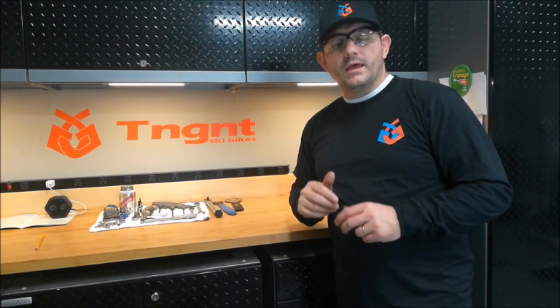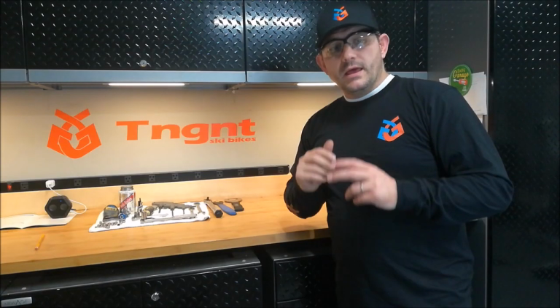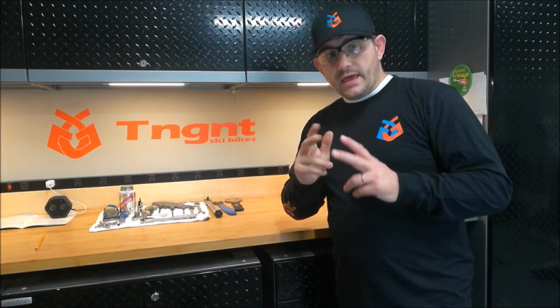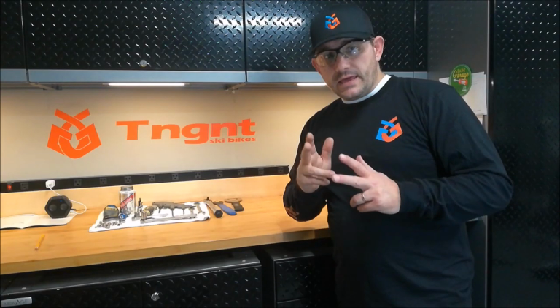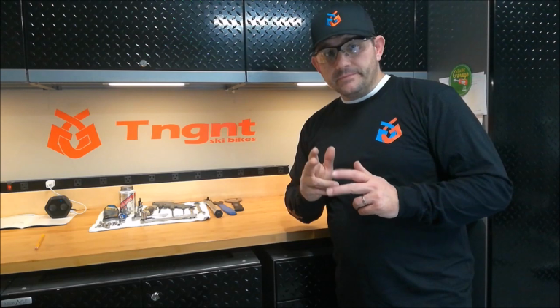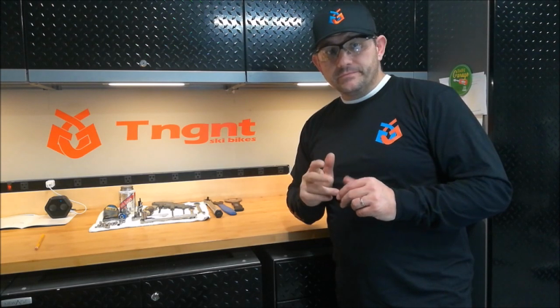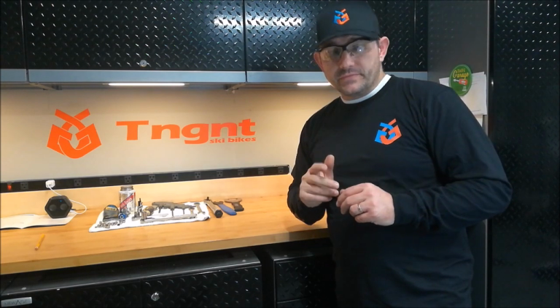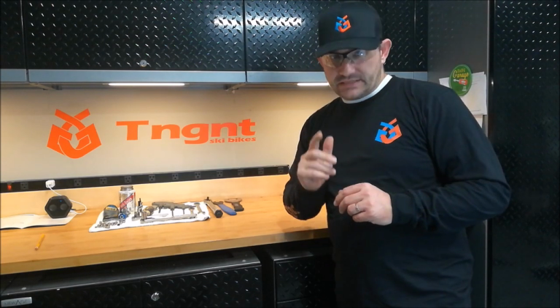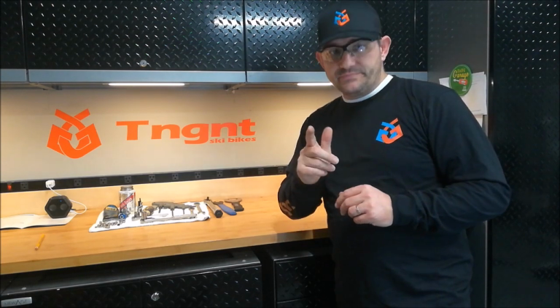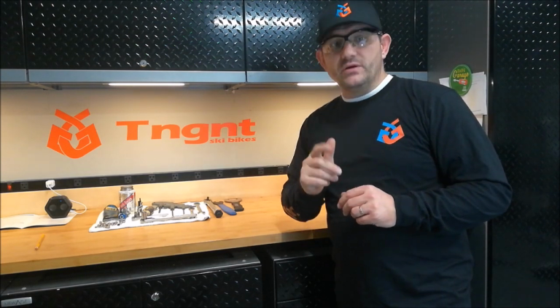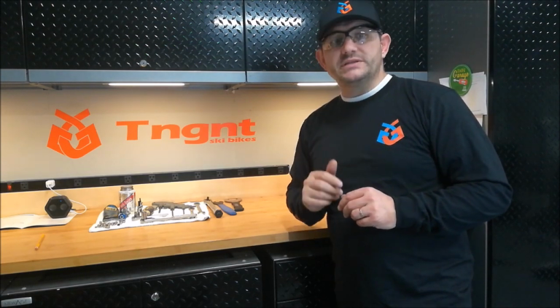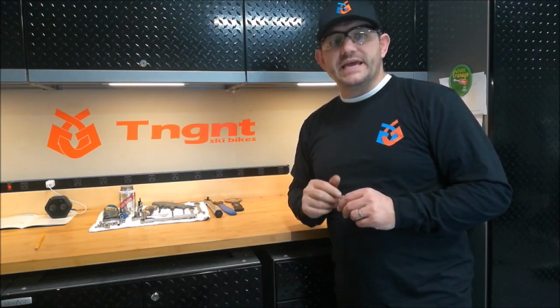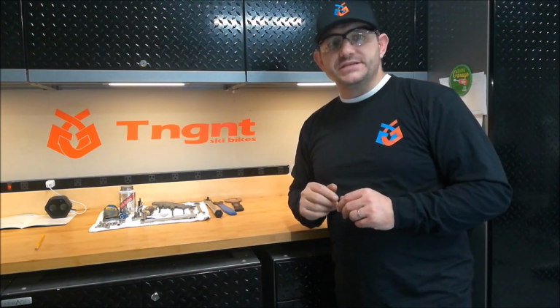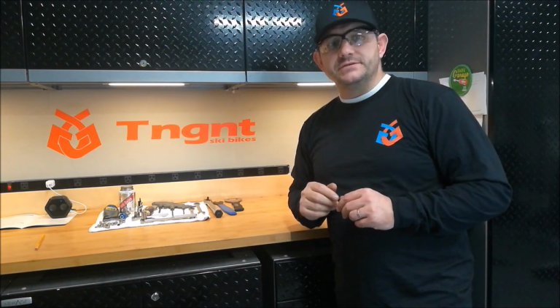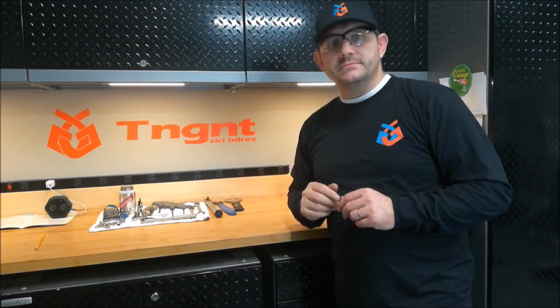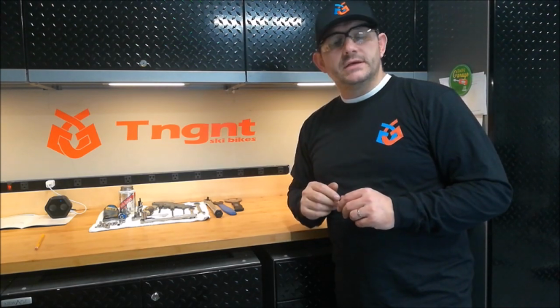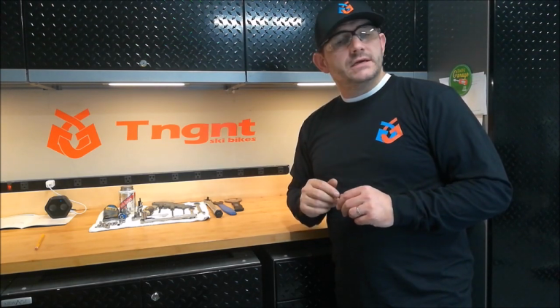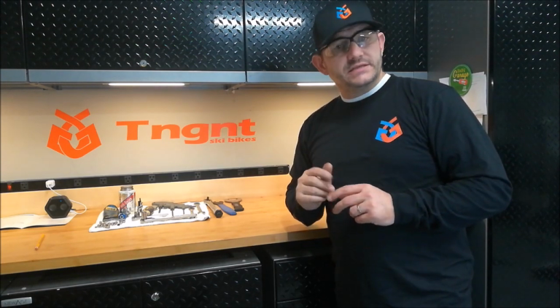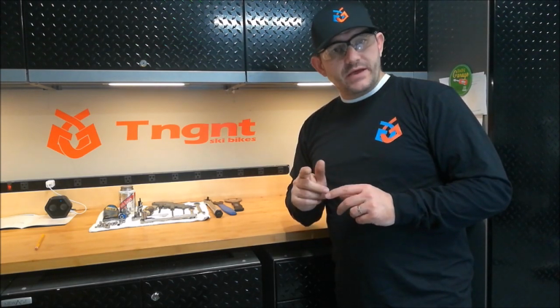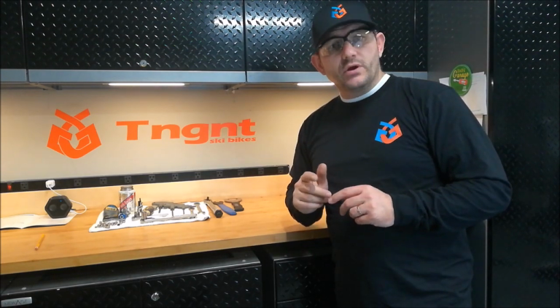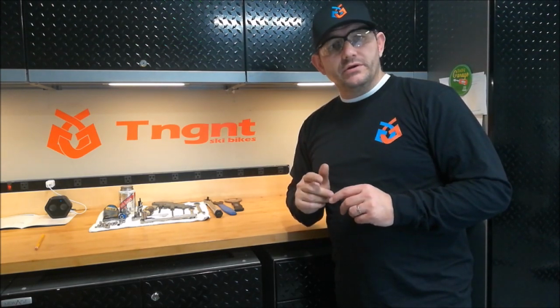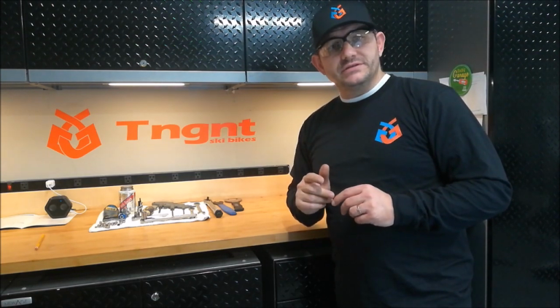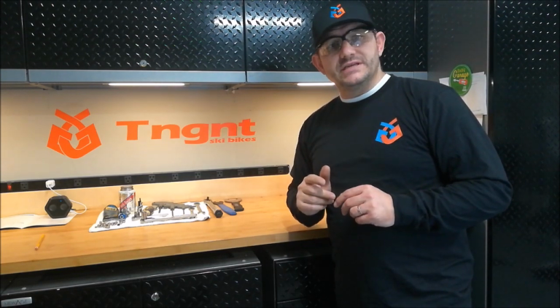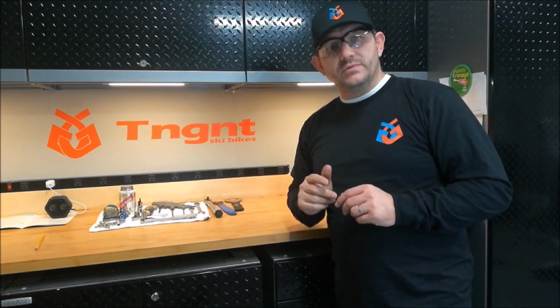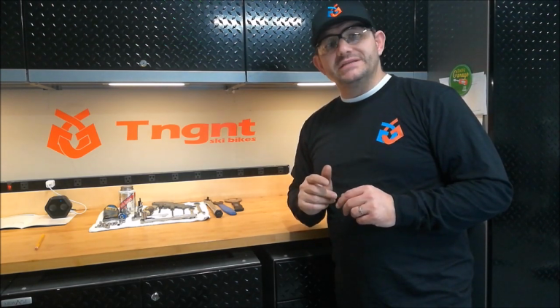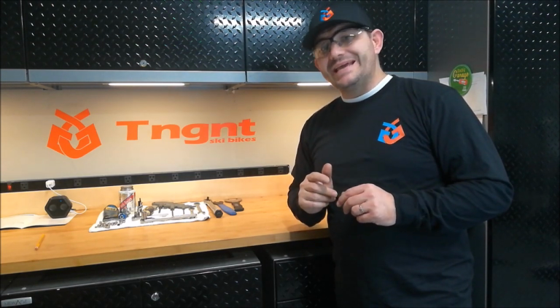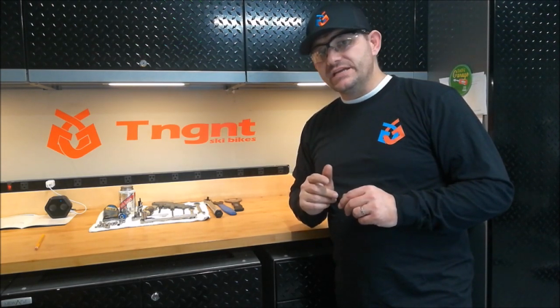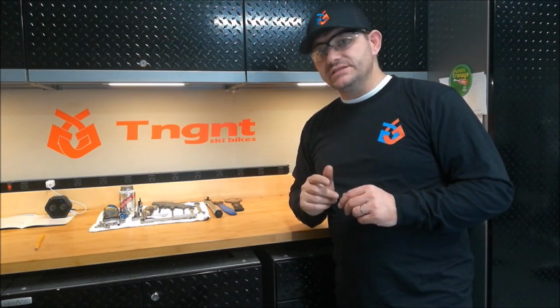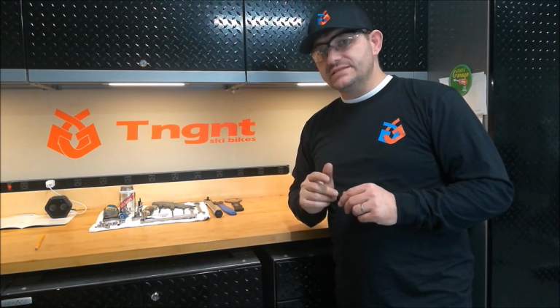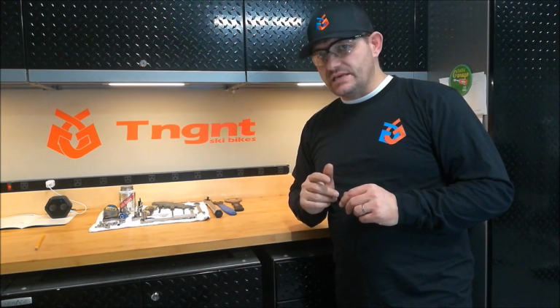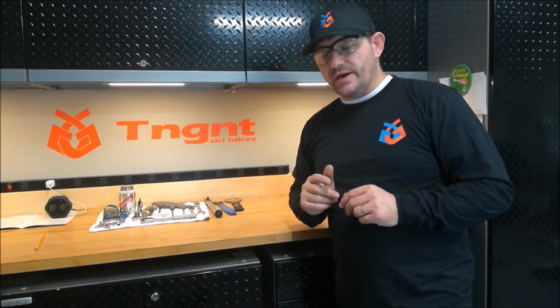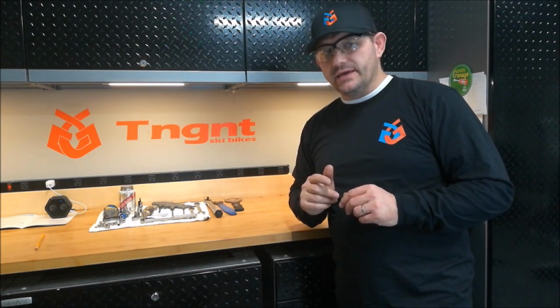Hey, this is Bill with Tangent. Today we're going to assemble a tangent ski bike.